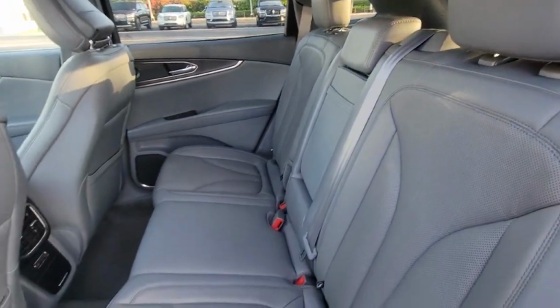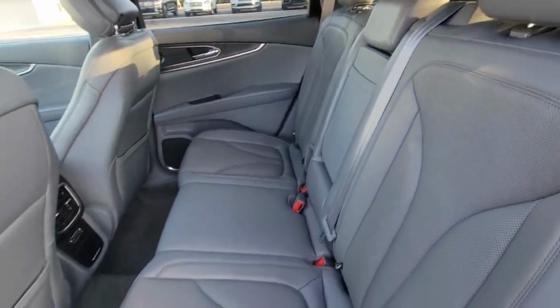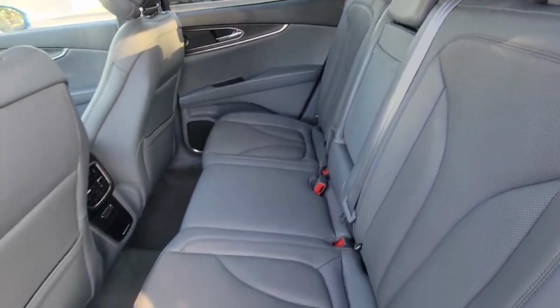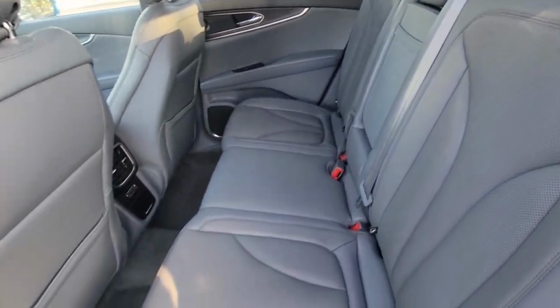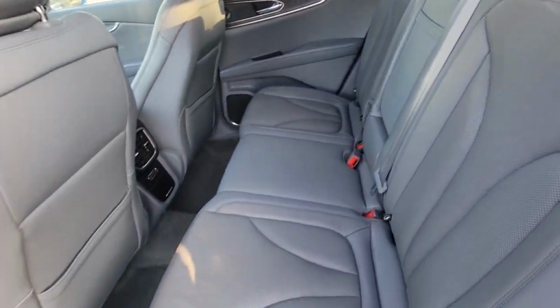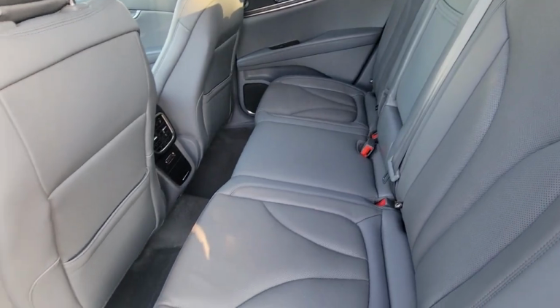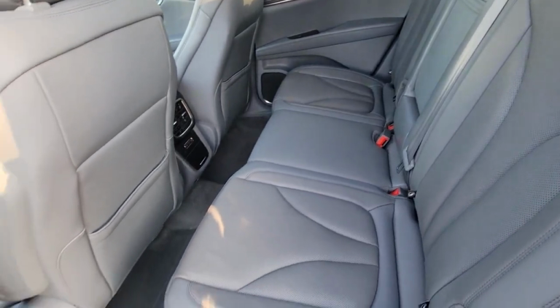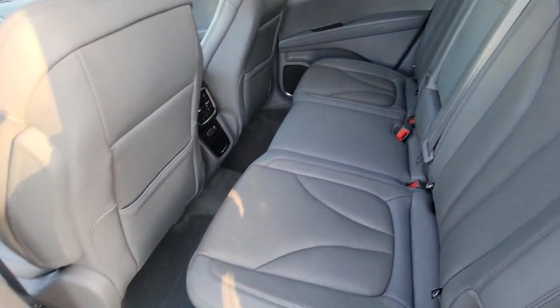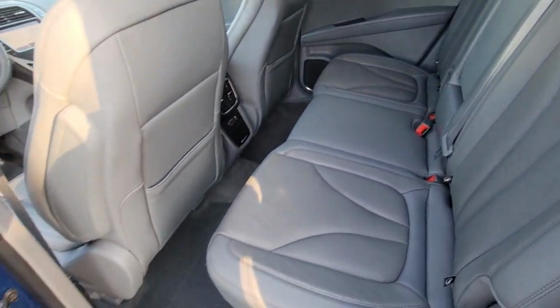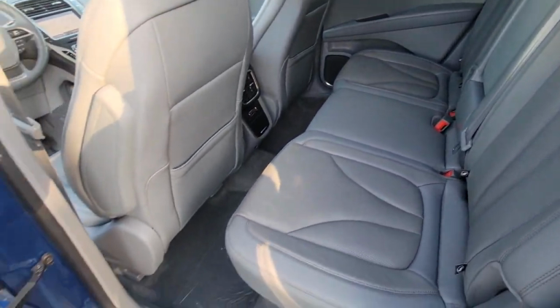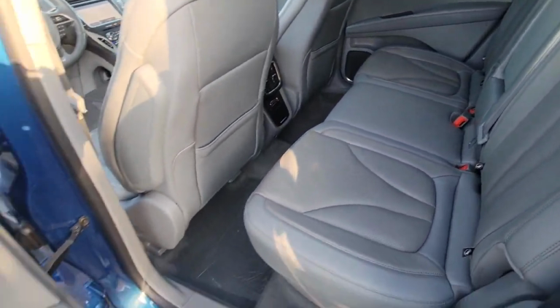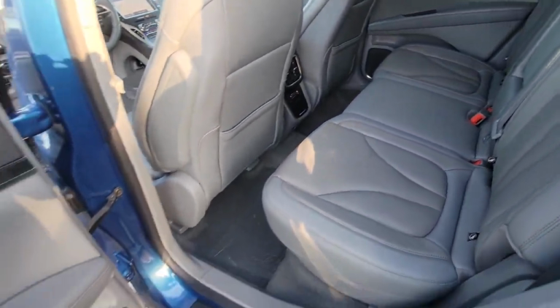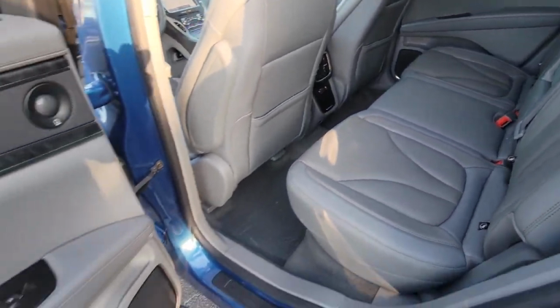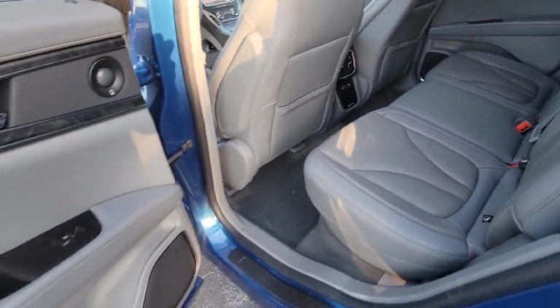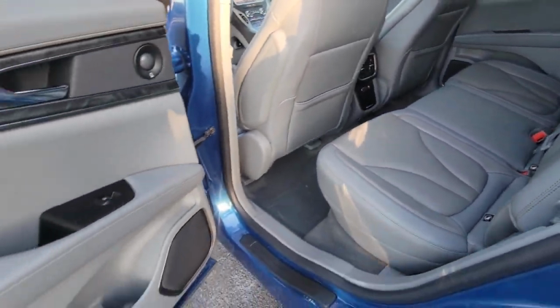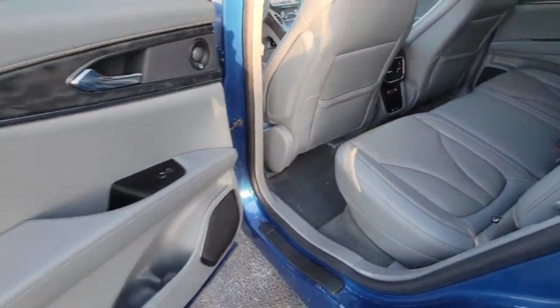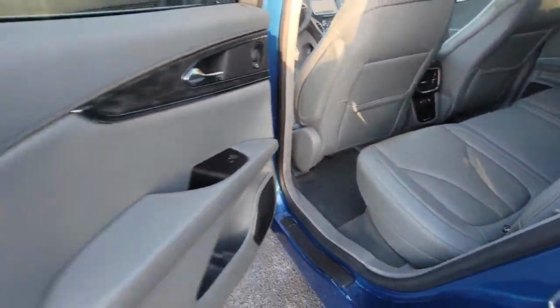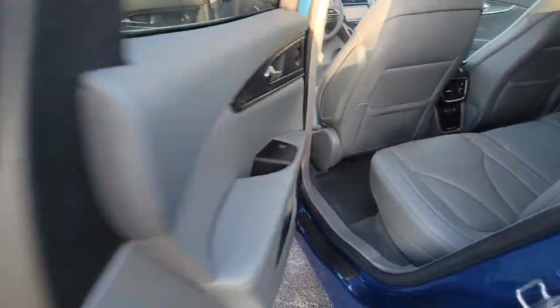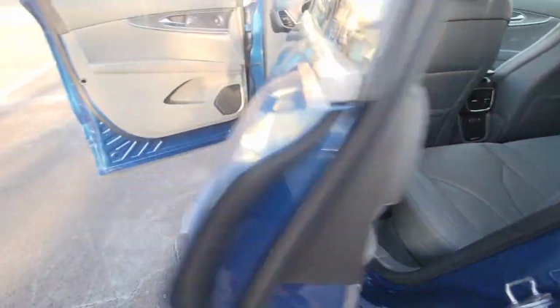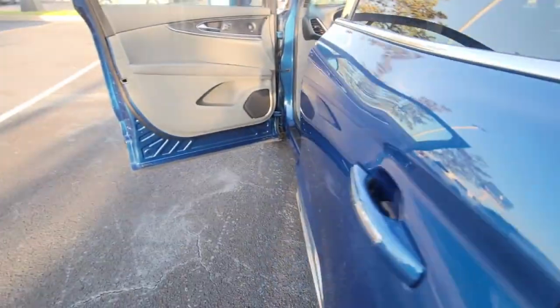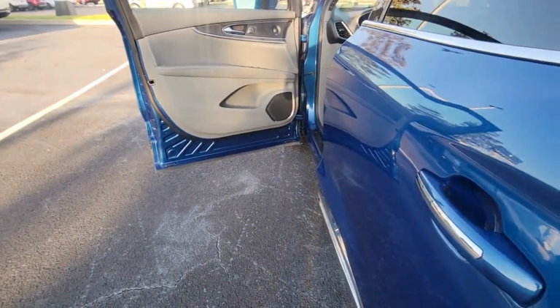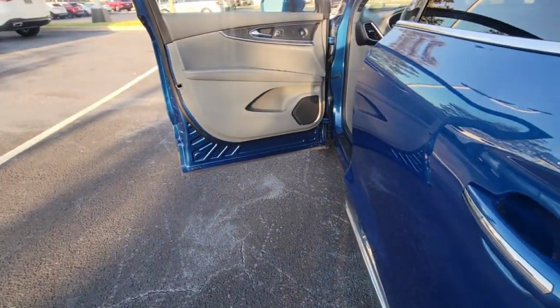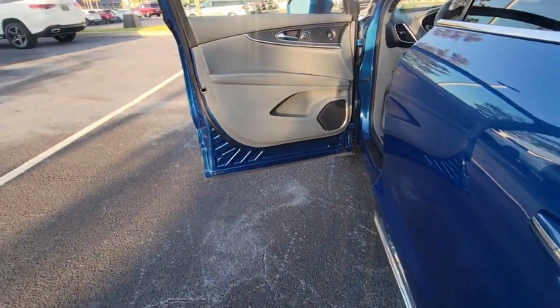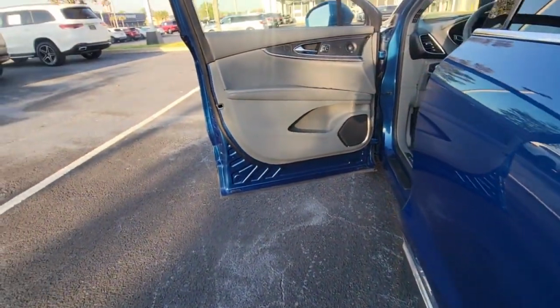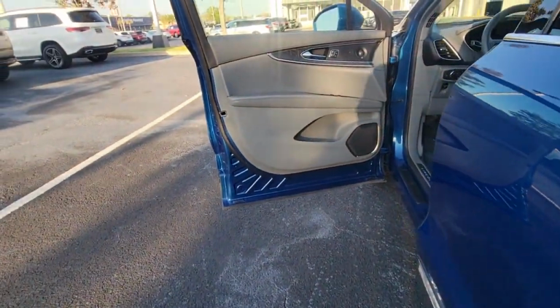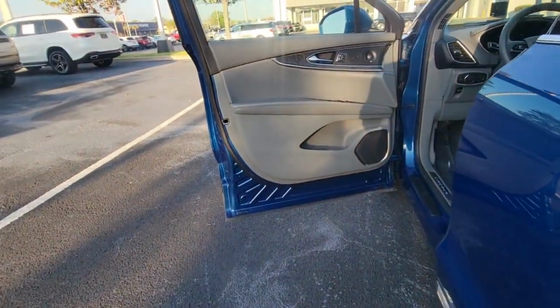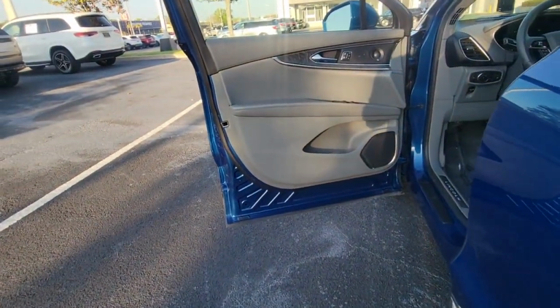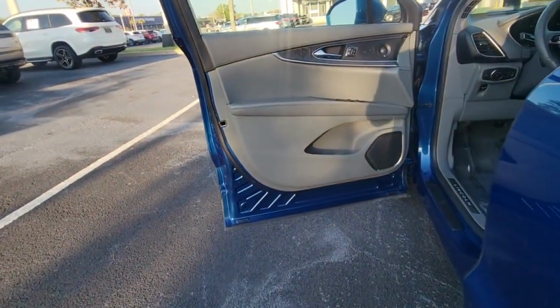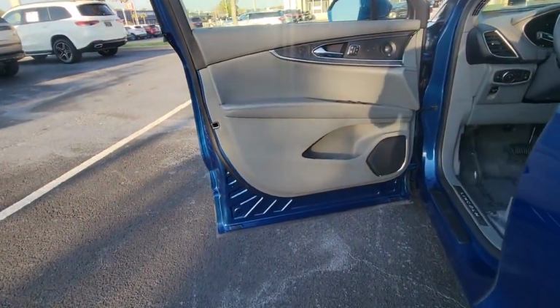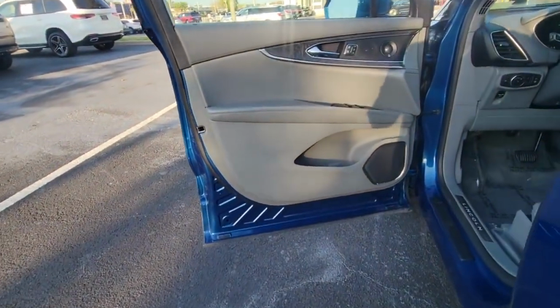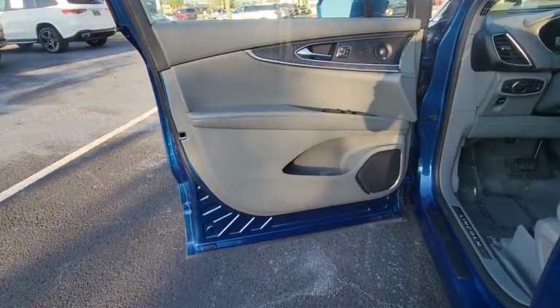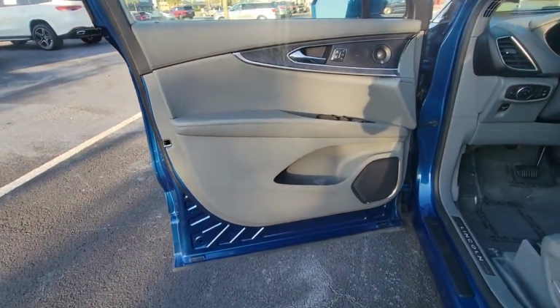Premium sound system, satellite radio, heated rear seat, four-cylinder engine.